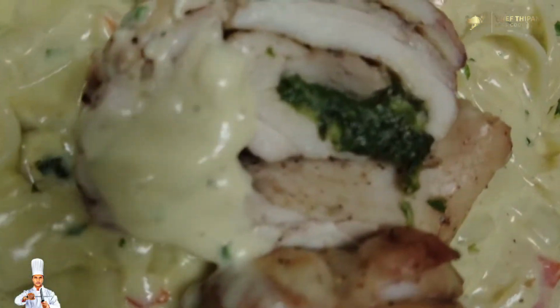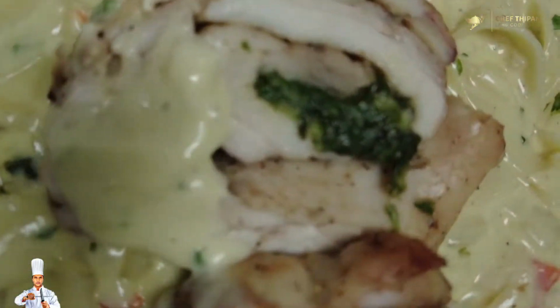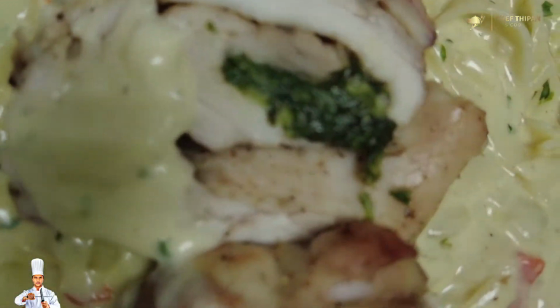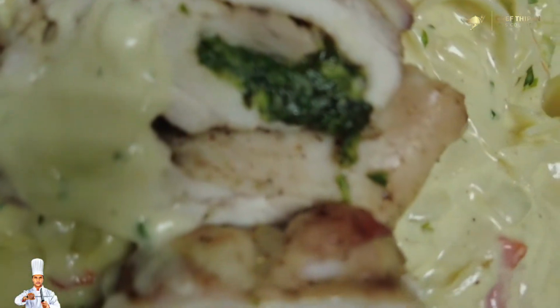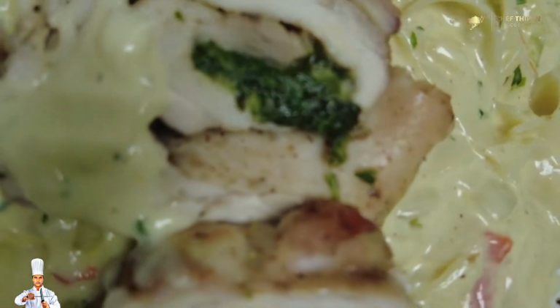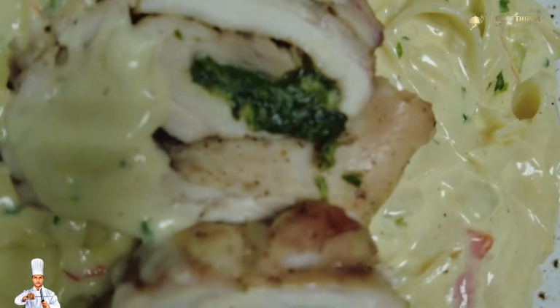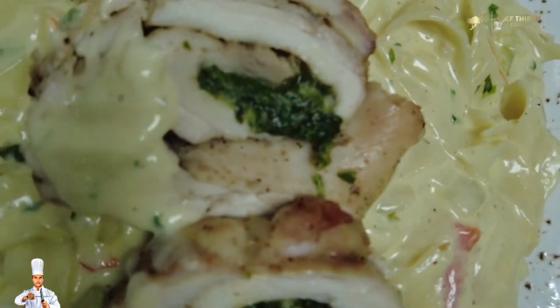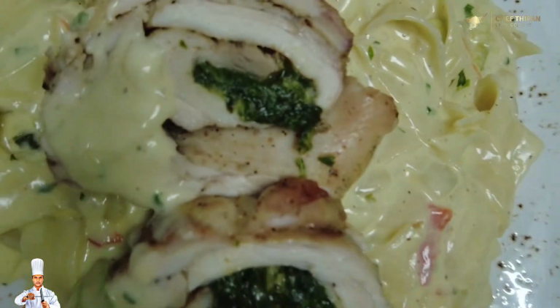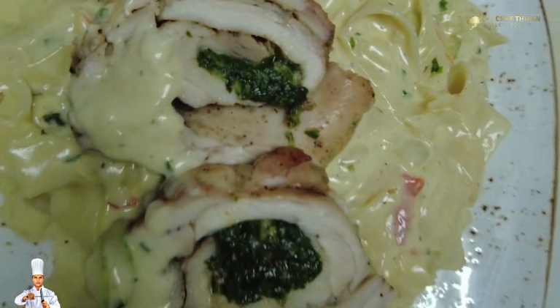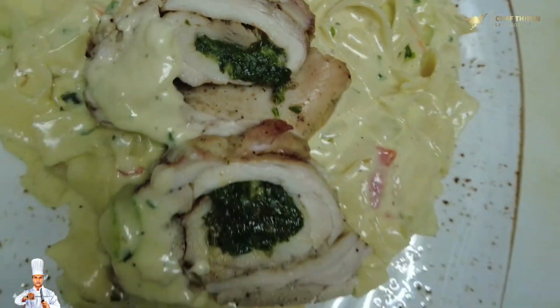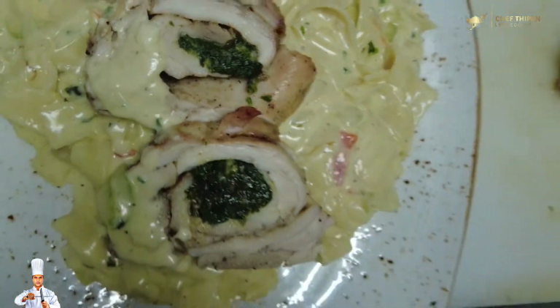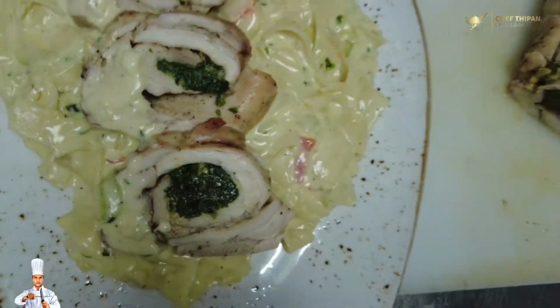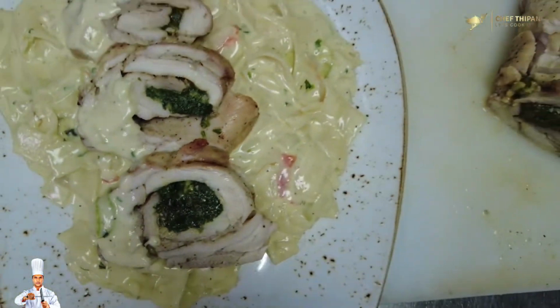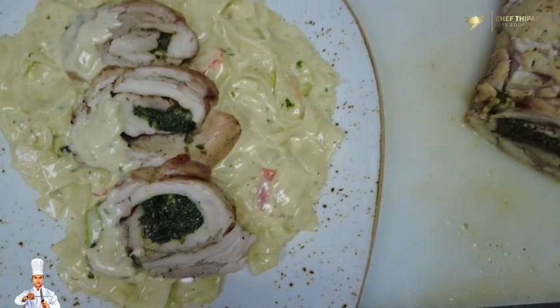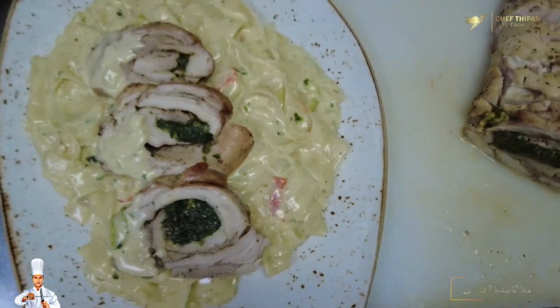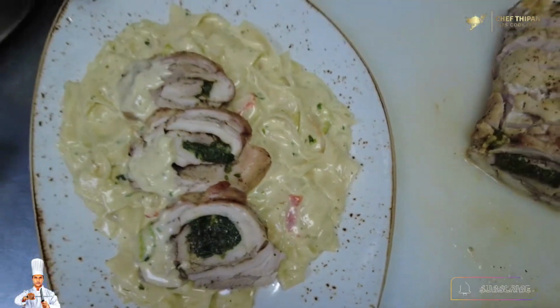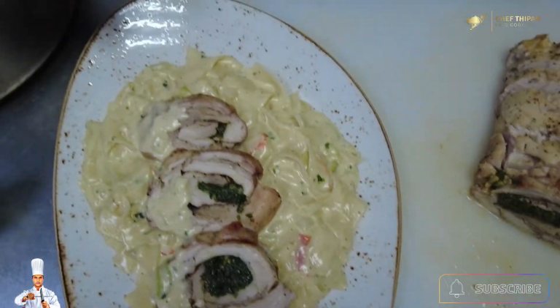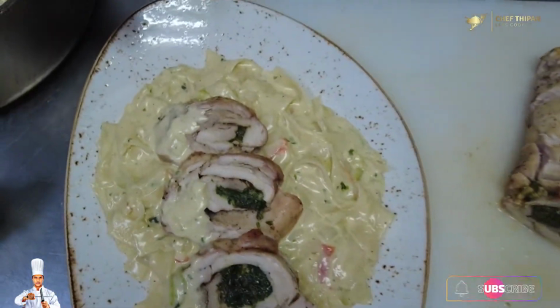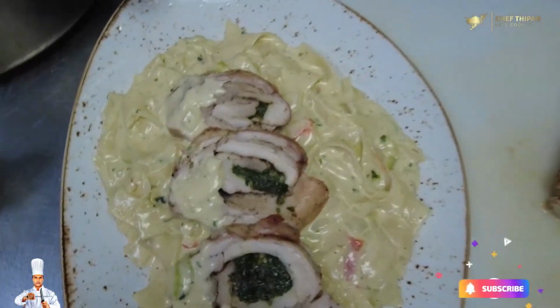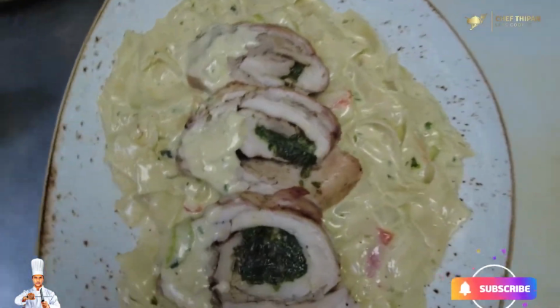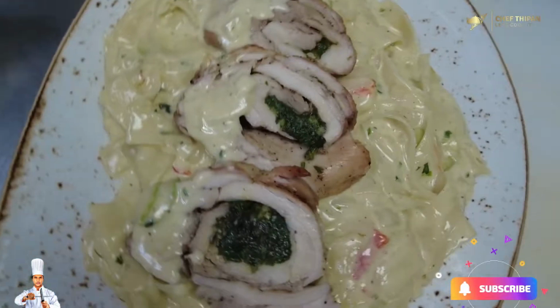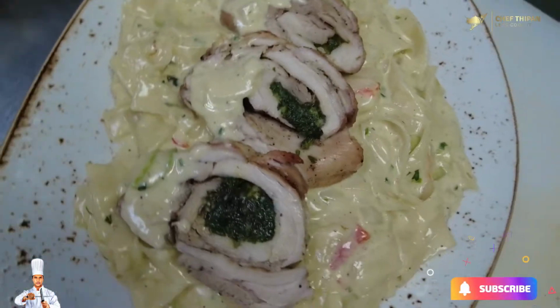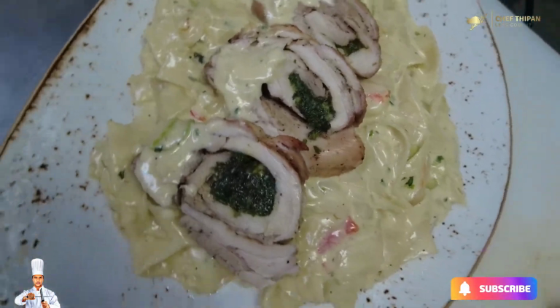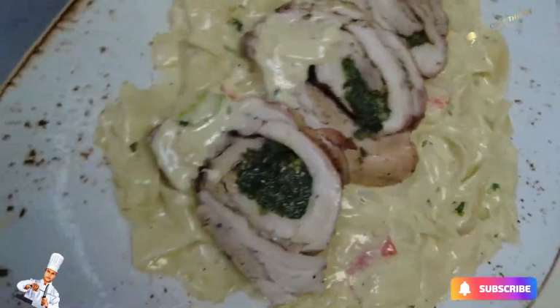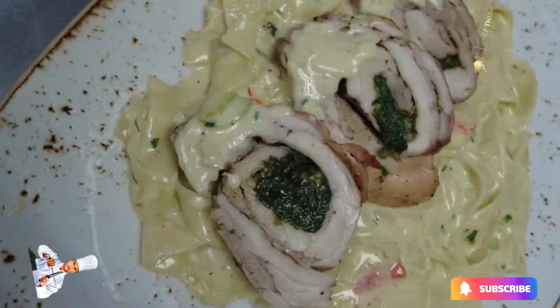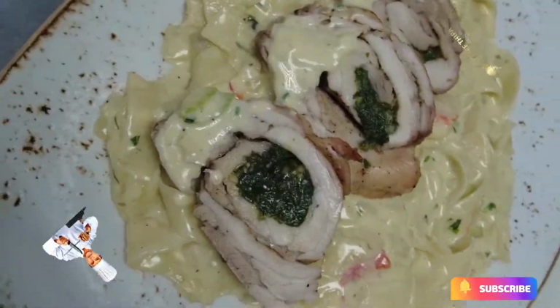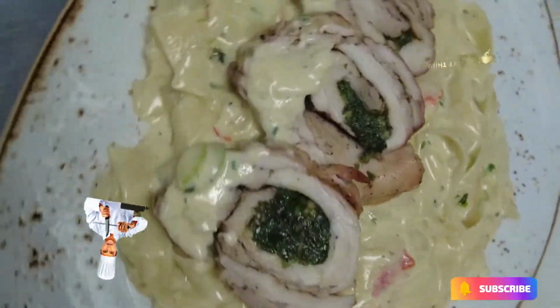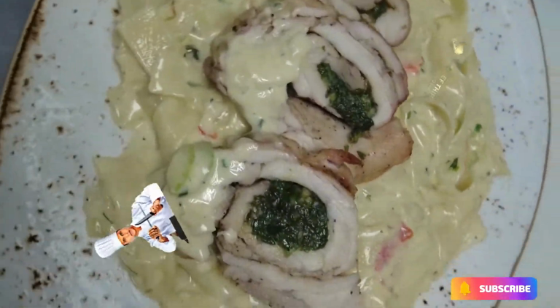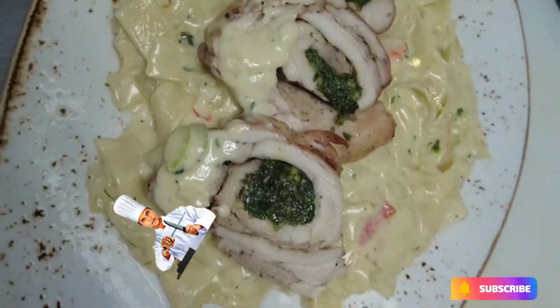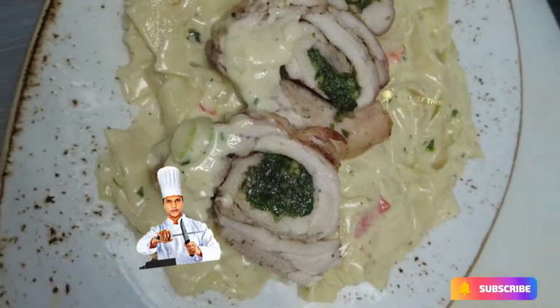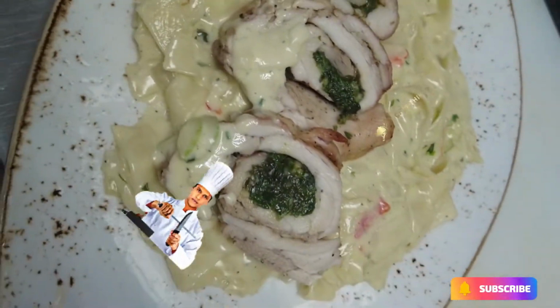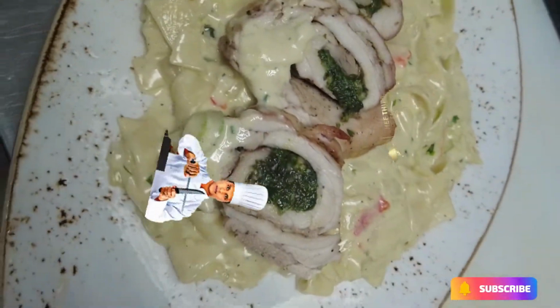If you enjoyed this video, please subscribe to our channel and don't forget to like the video!